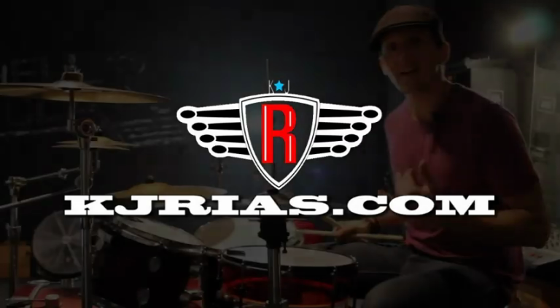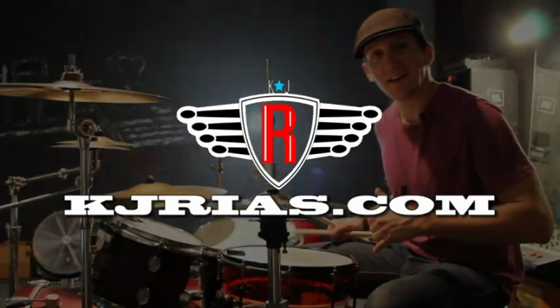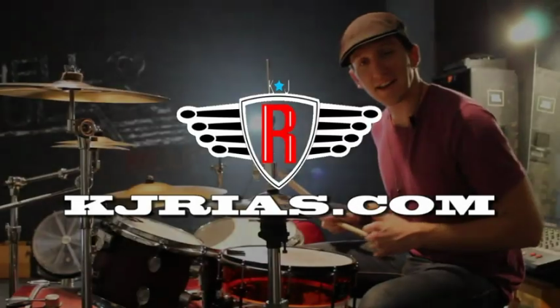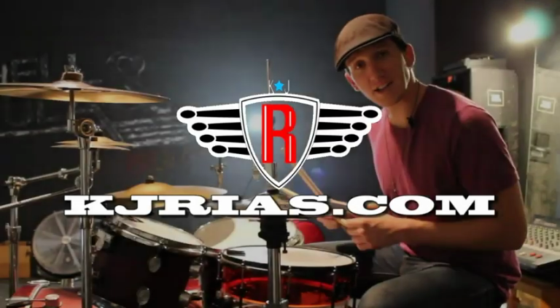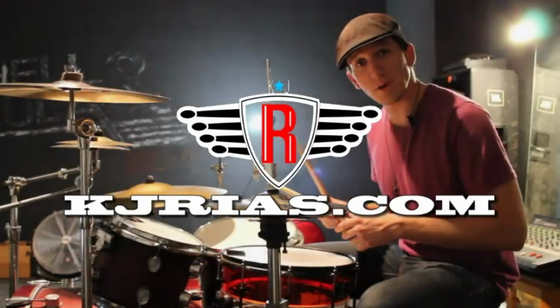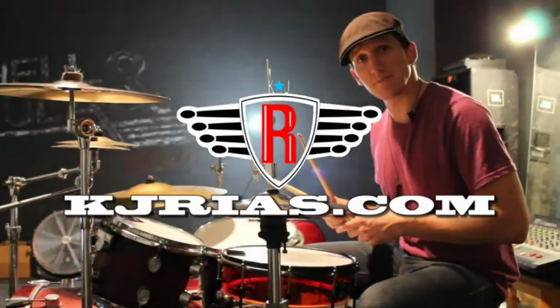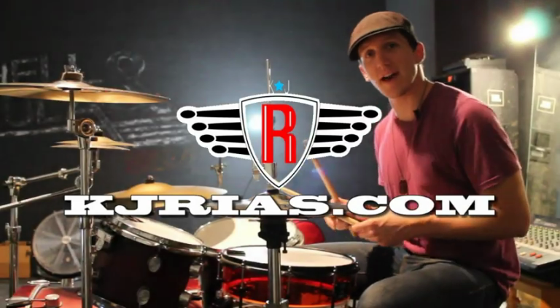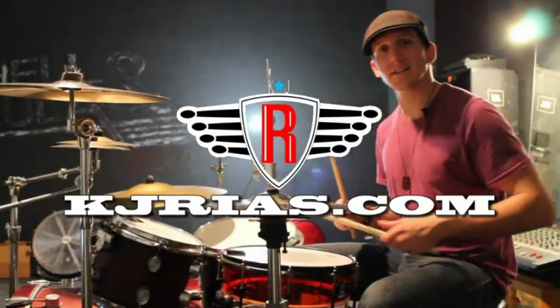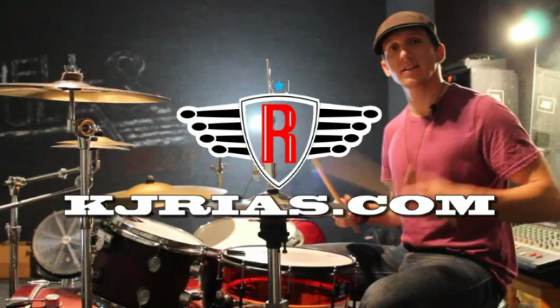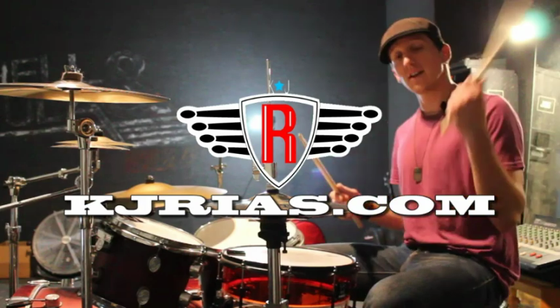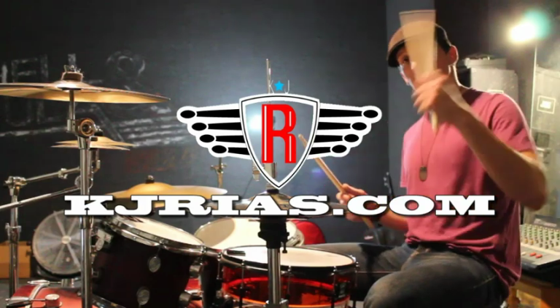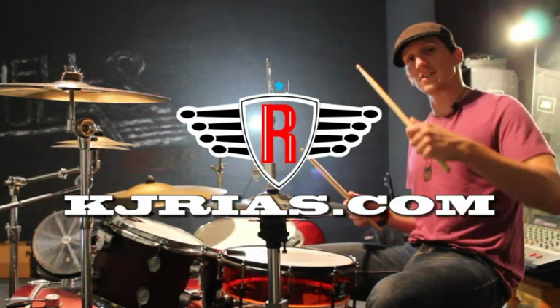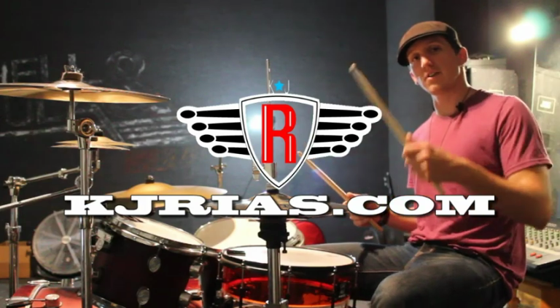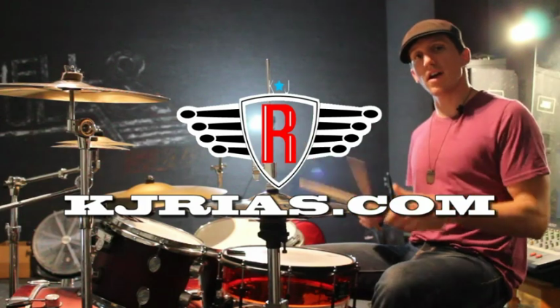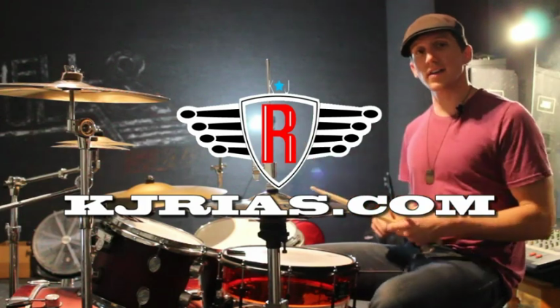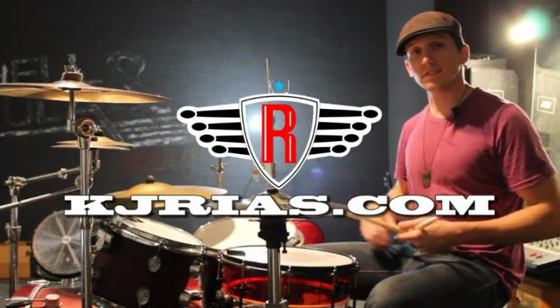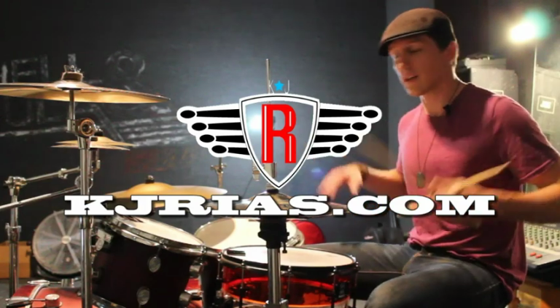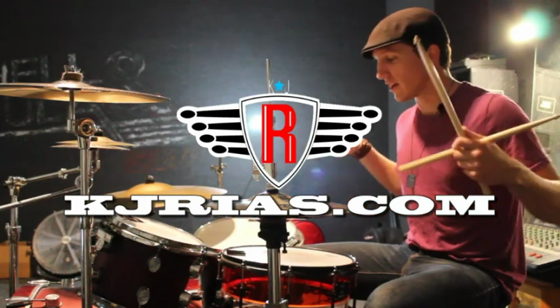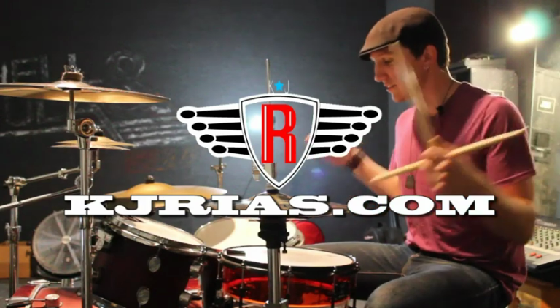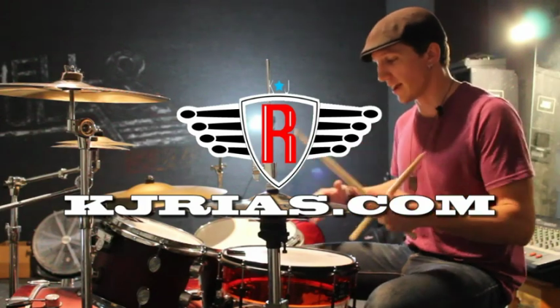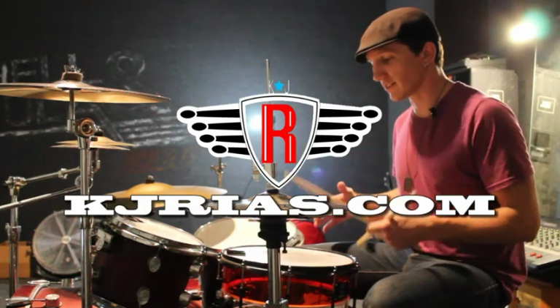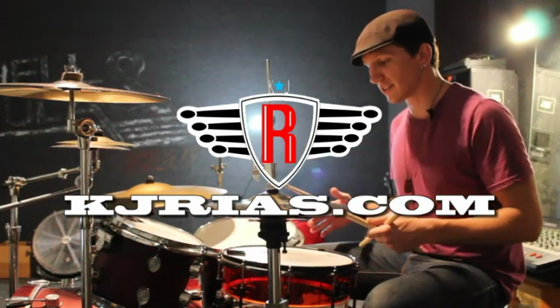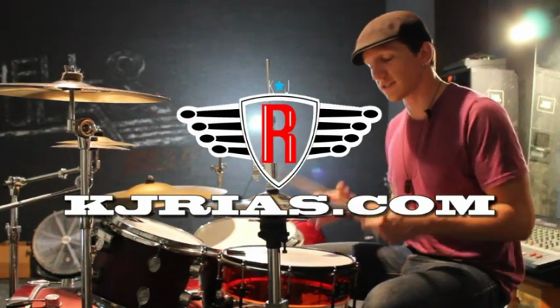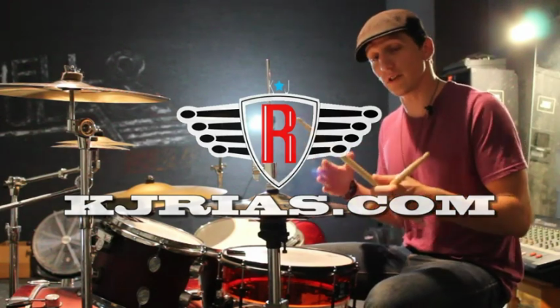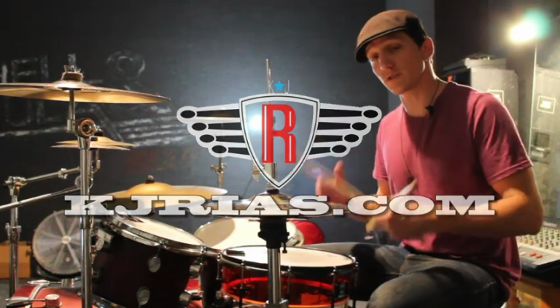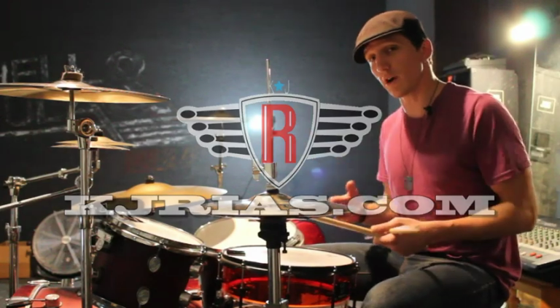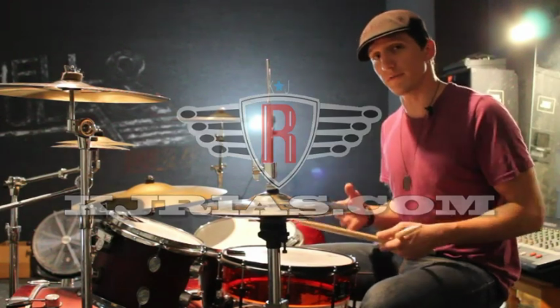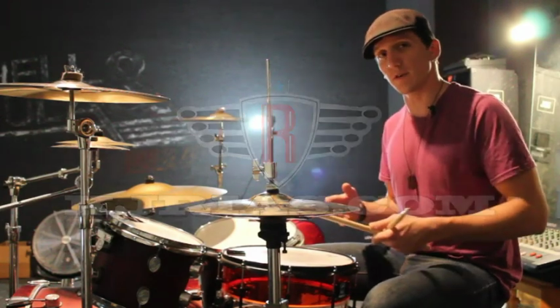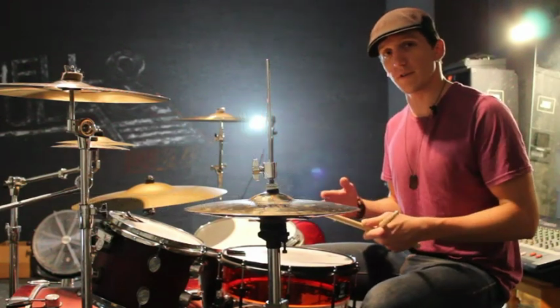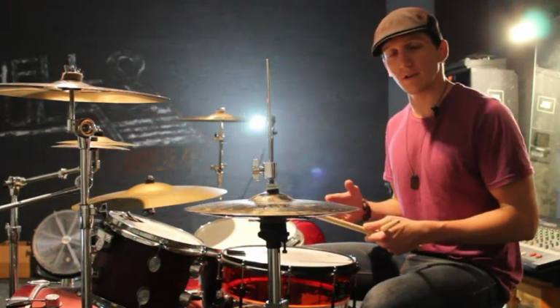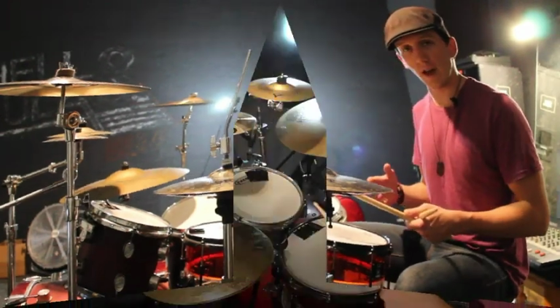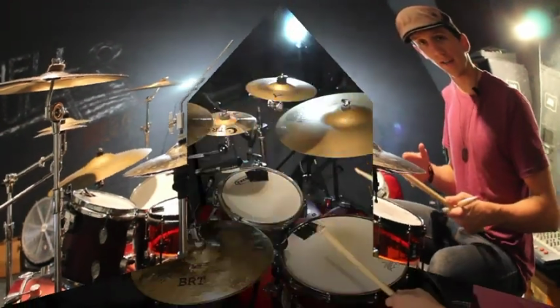Hey guys, welcome back. I'm KJ Reyes. Today's lesson is another drum fill for you guys.